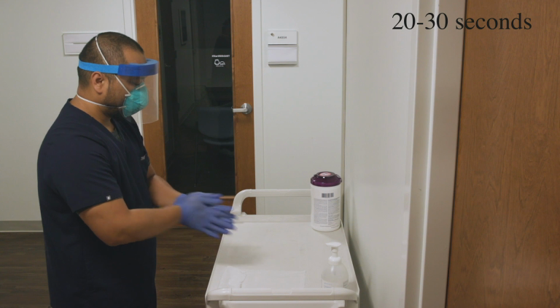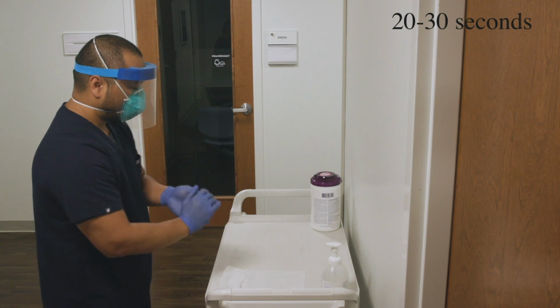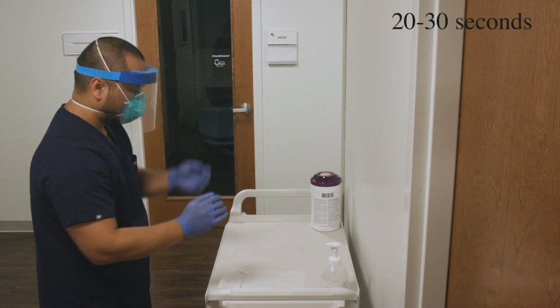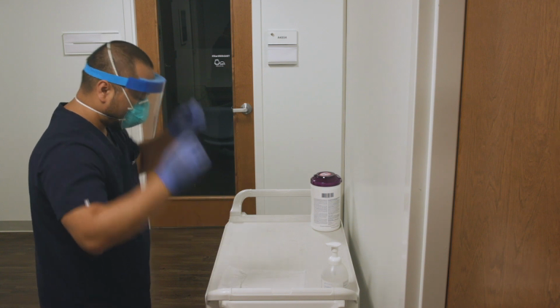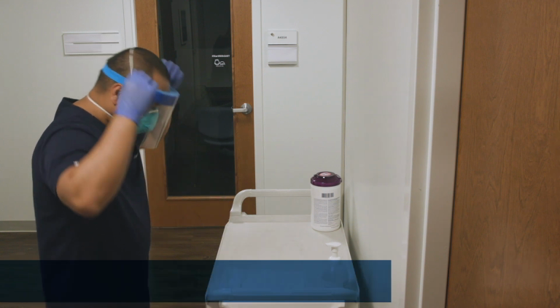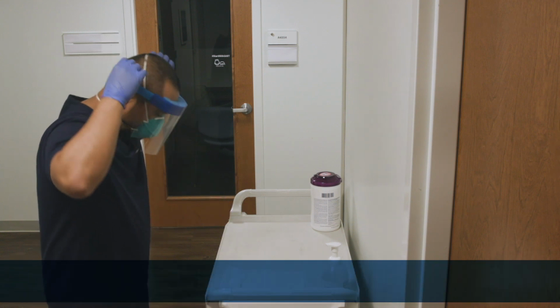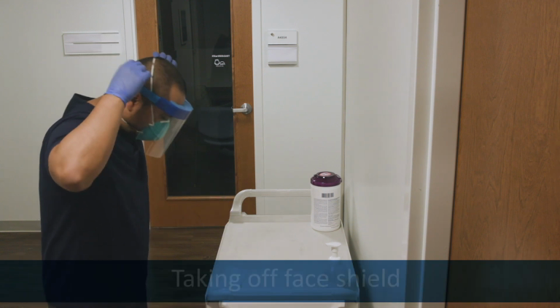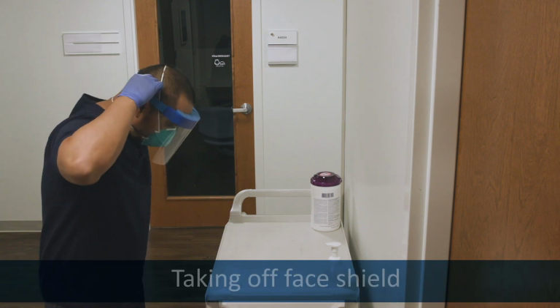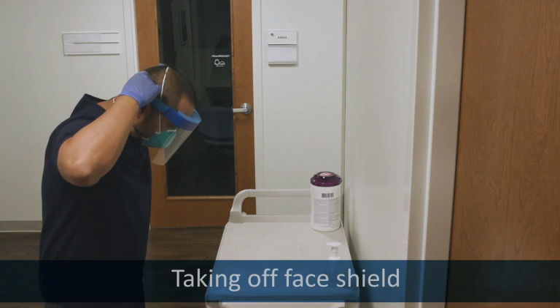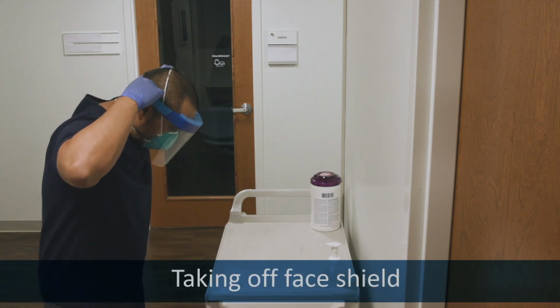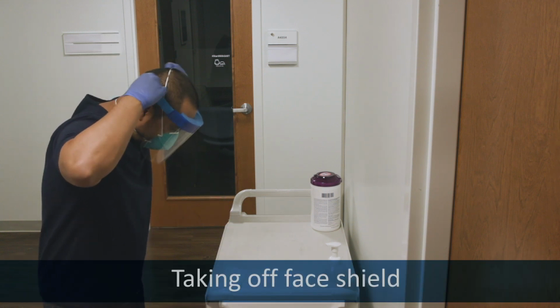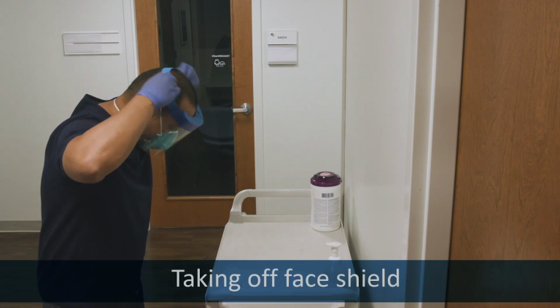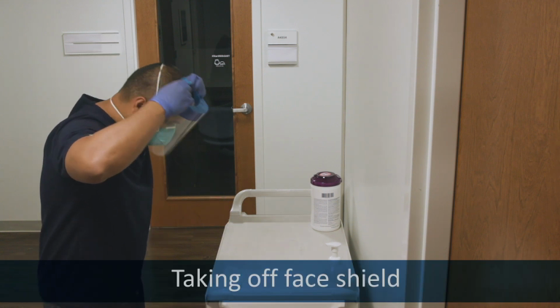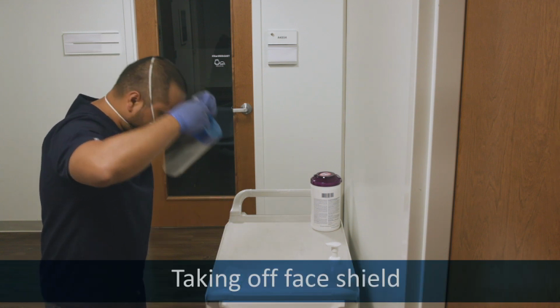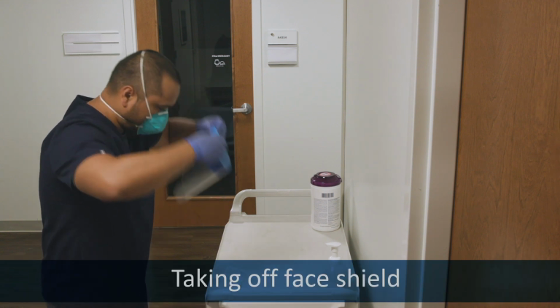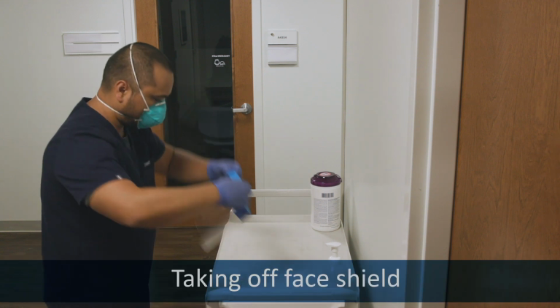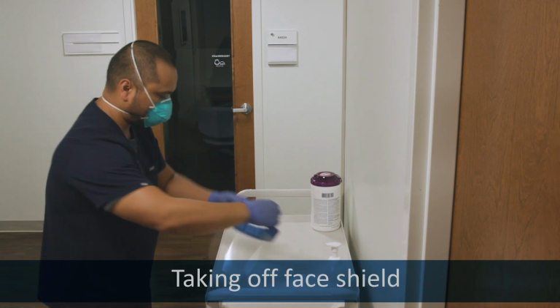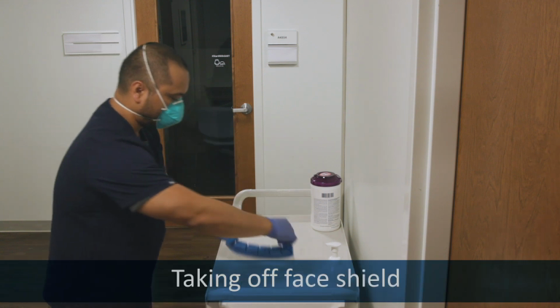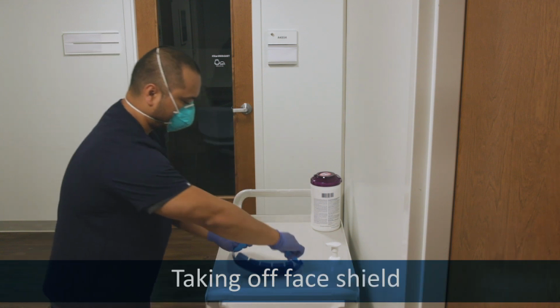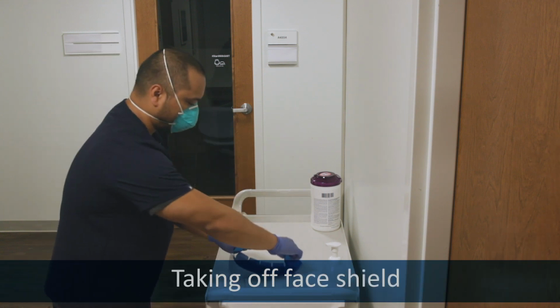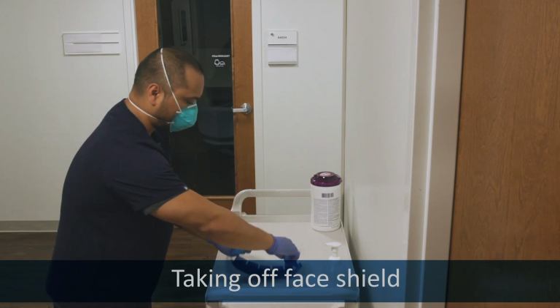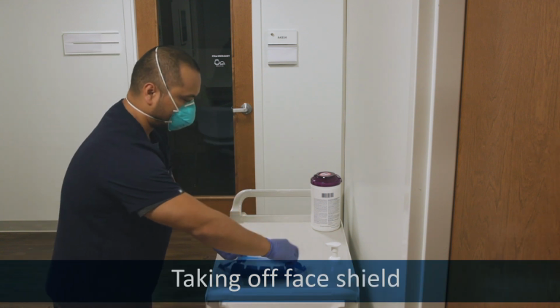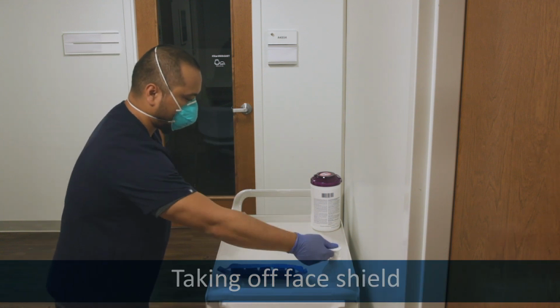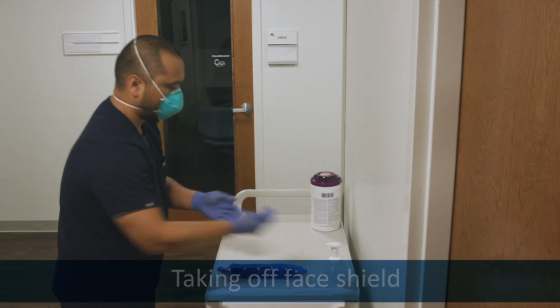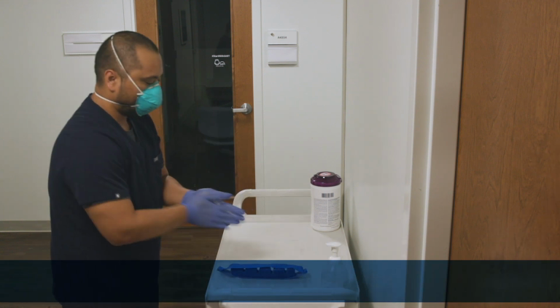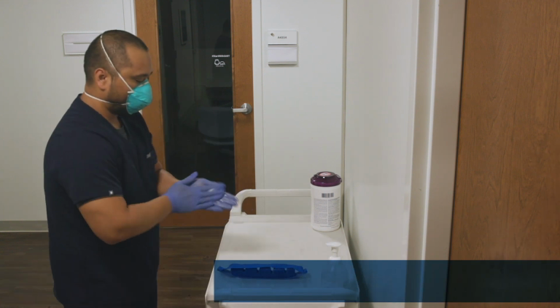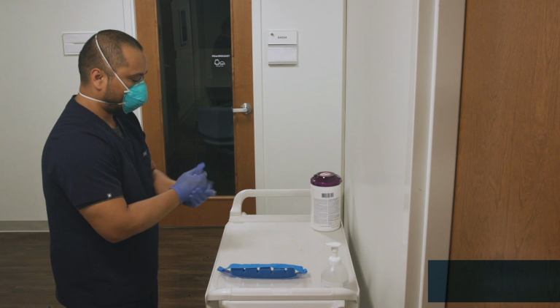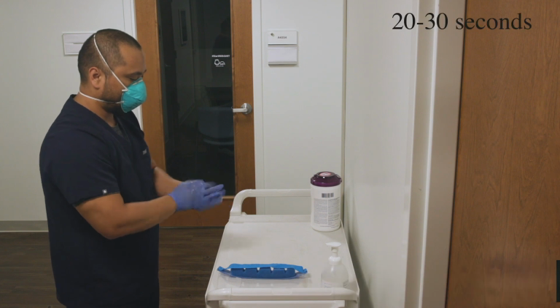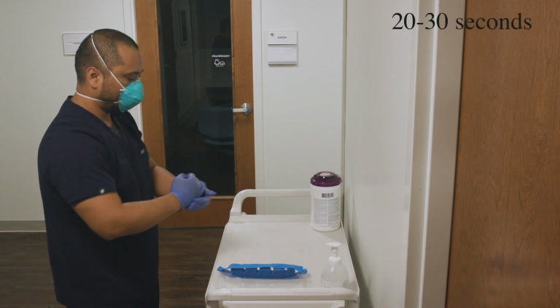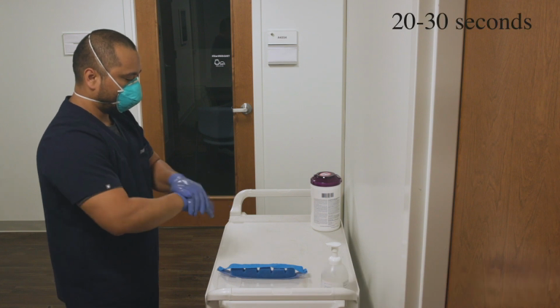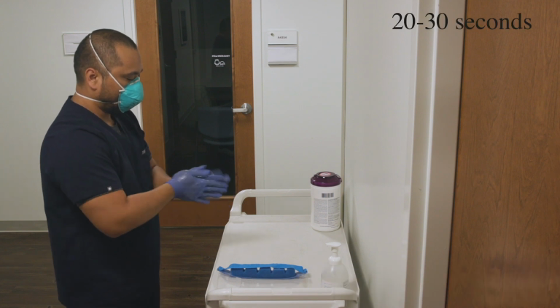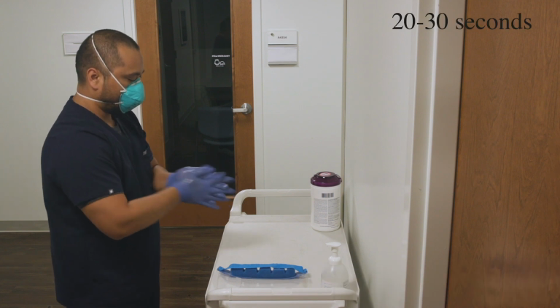Remove the face shield by the strap and away over your head without touching your skin. Sanitize your gloves.